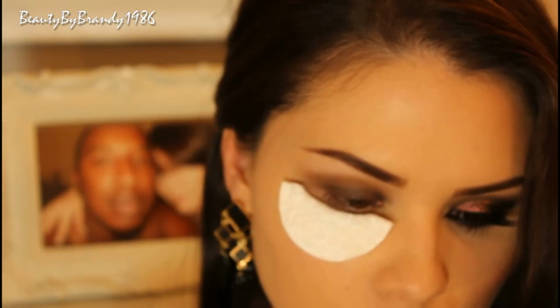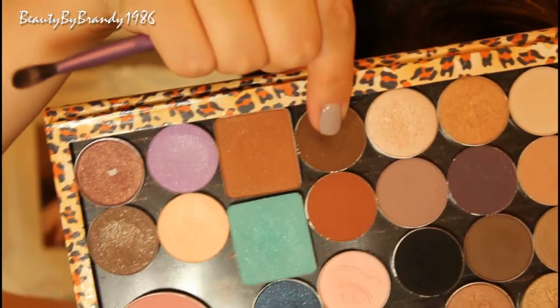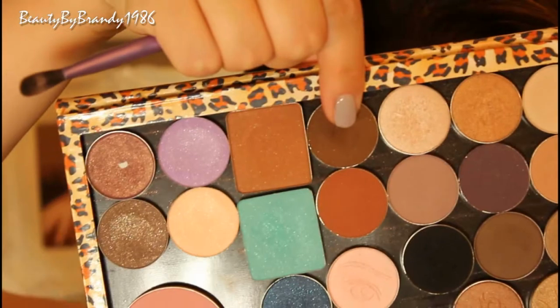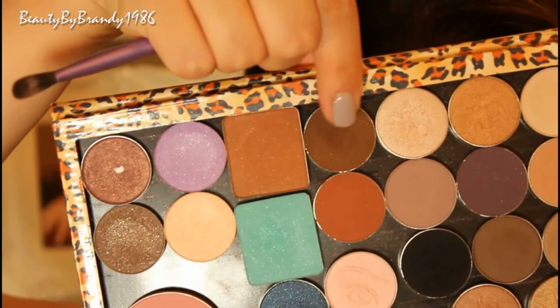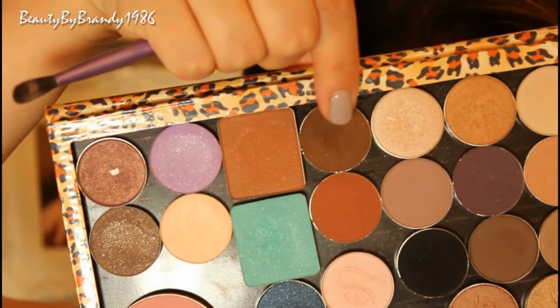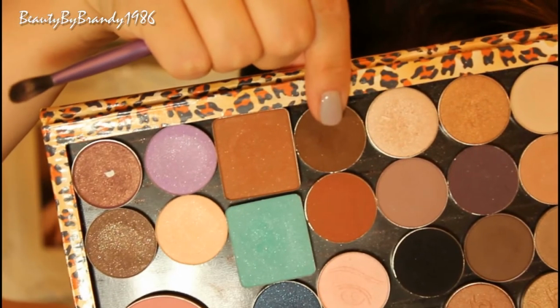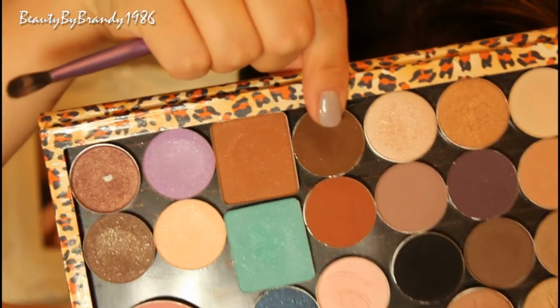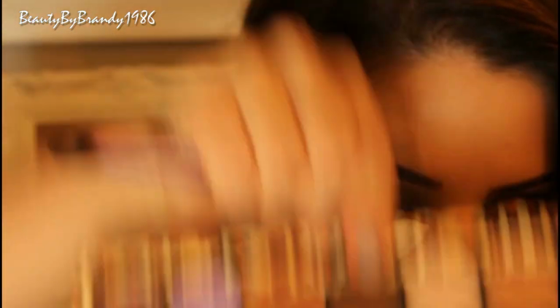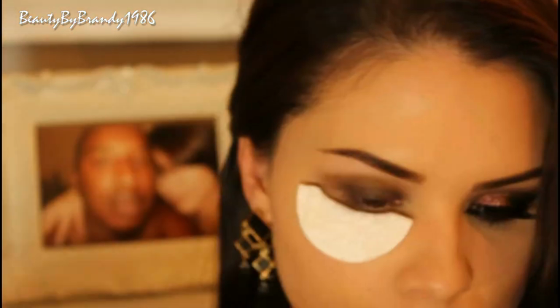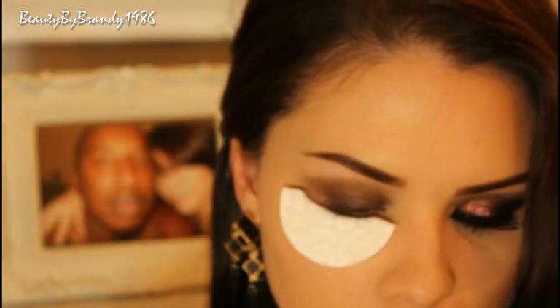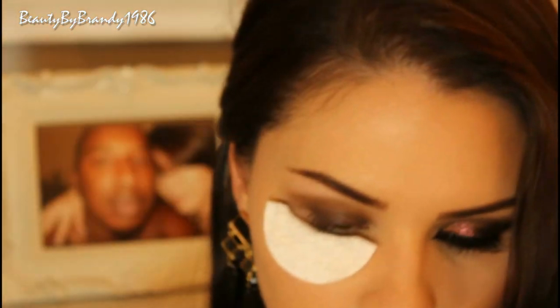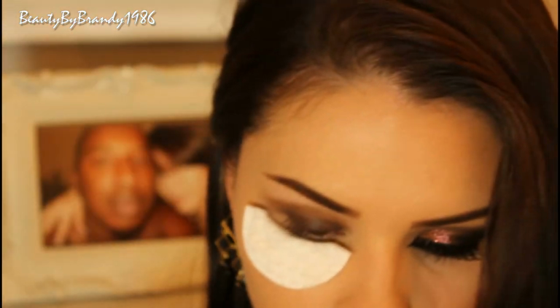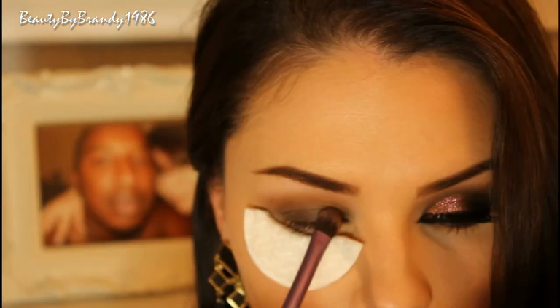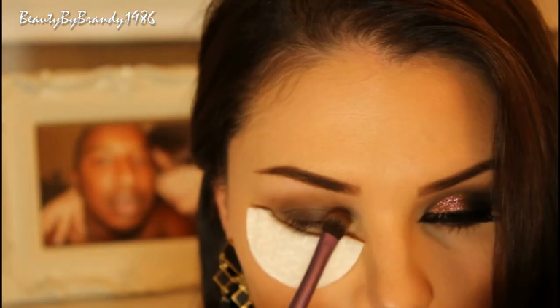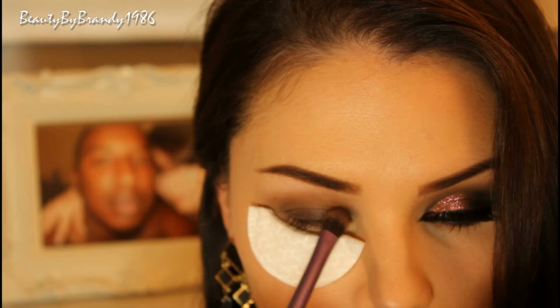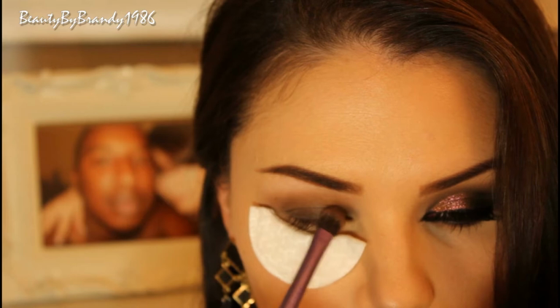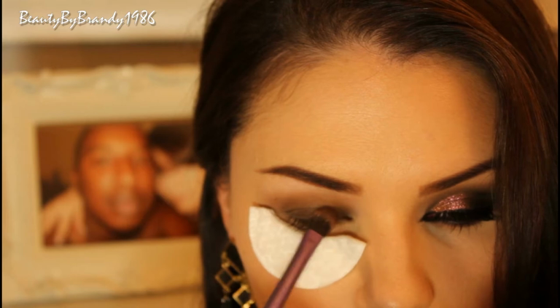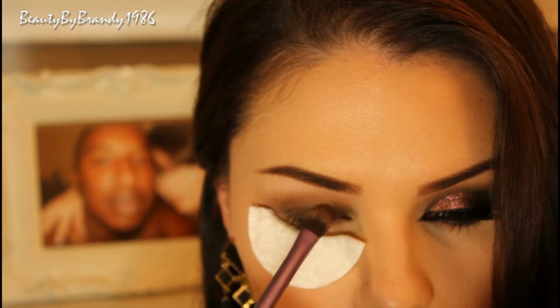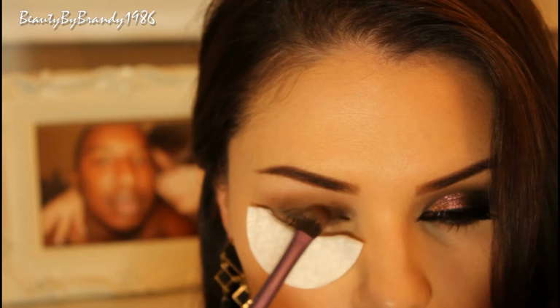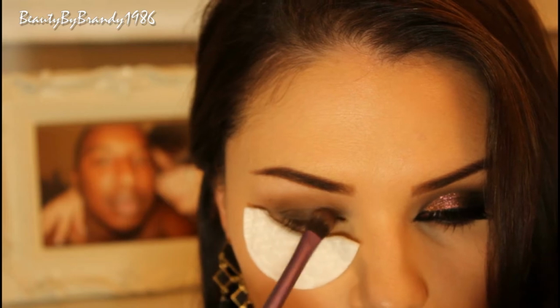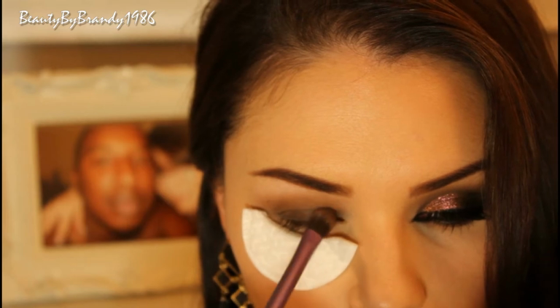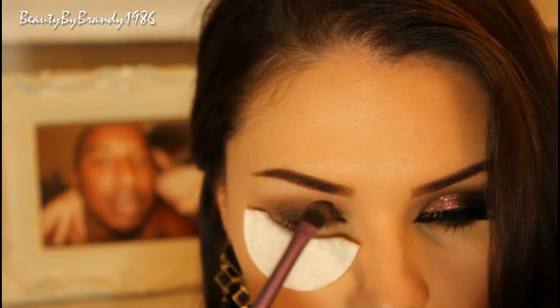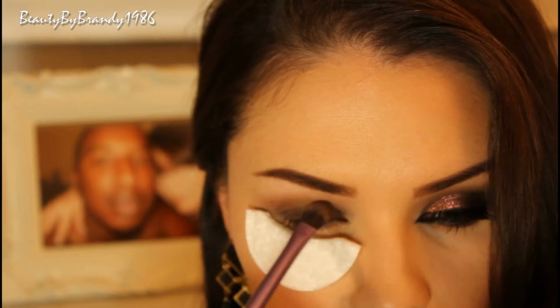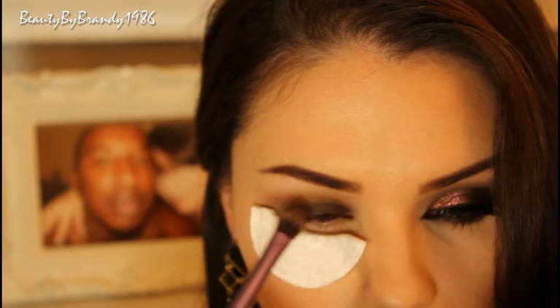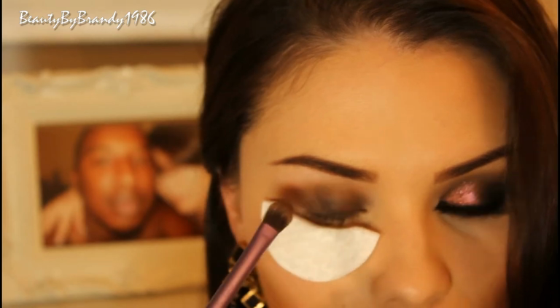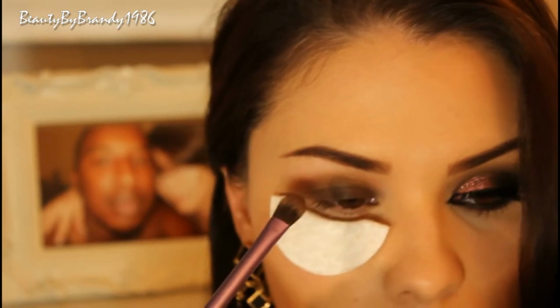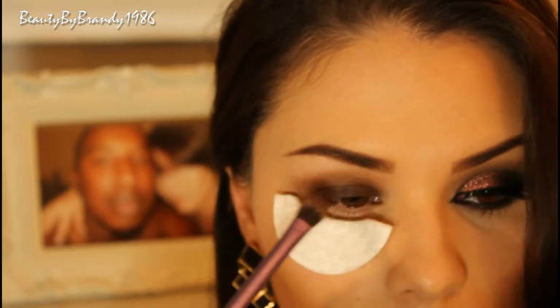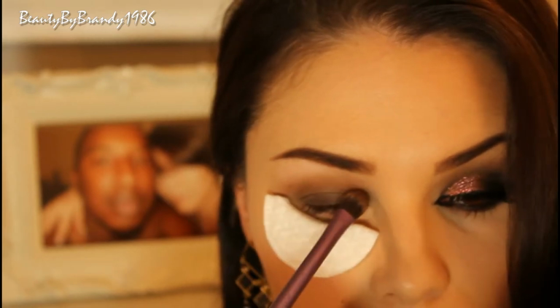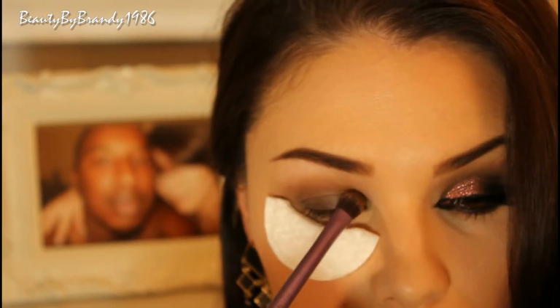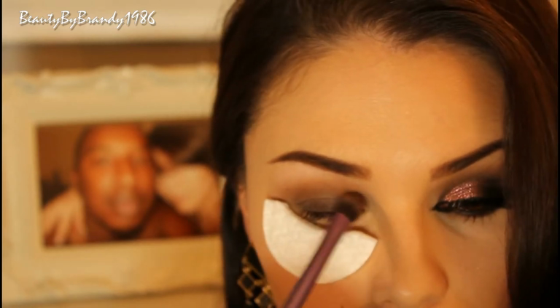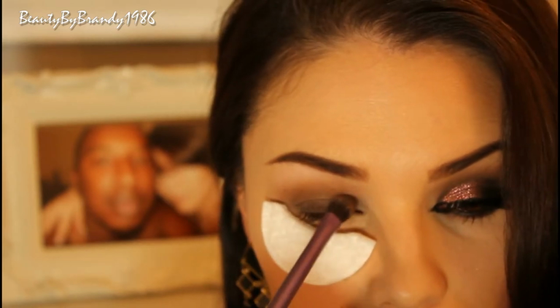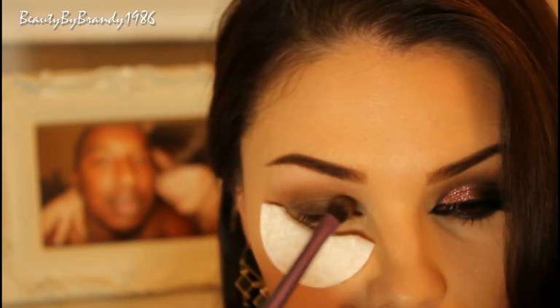Now I'm just going to apply a matte brown shadow to the inner corner of the eye, and this one is Mocha from Makeup Geek.